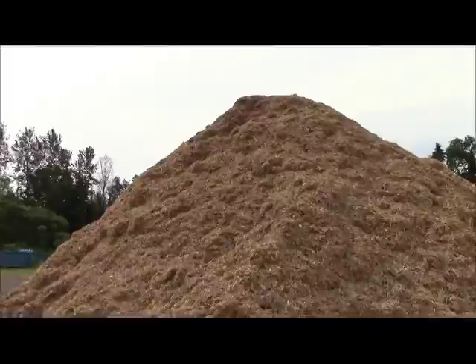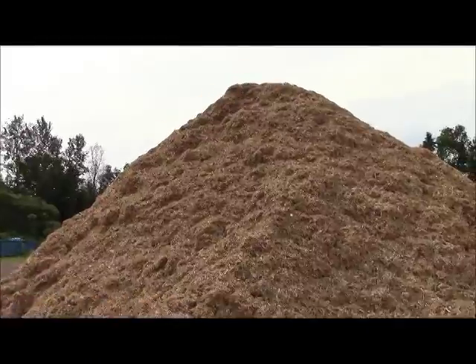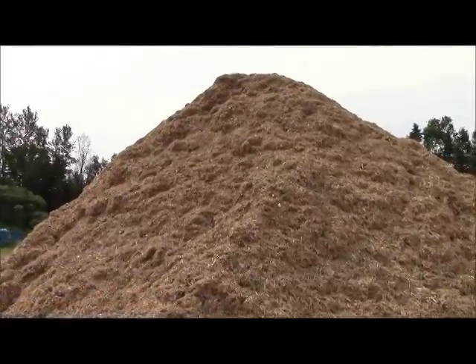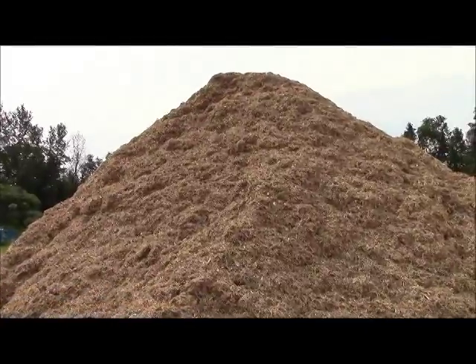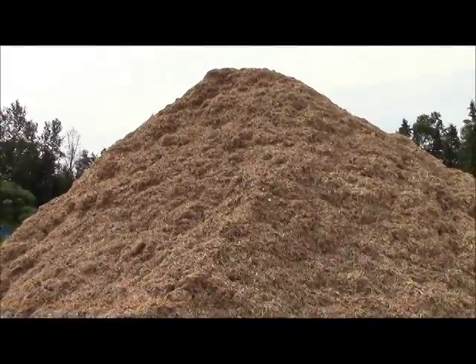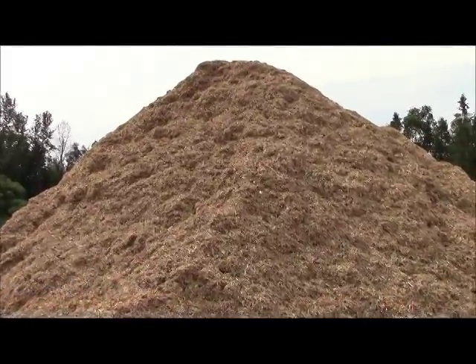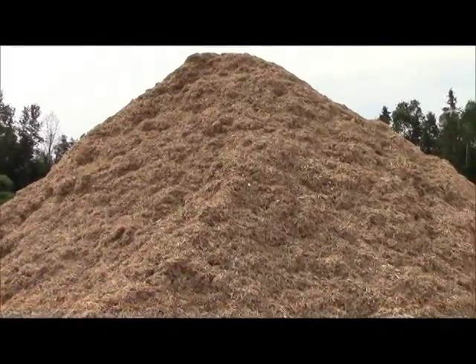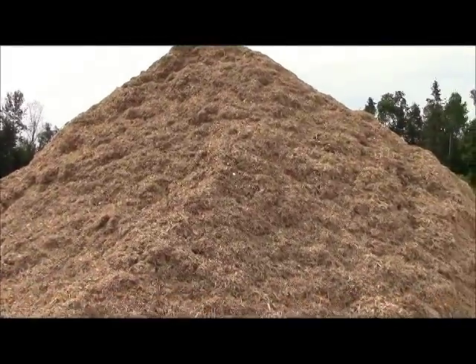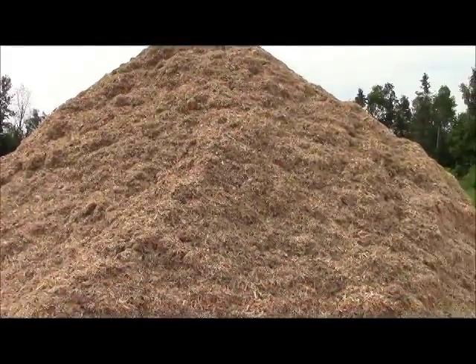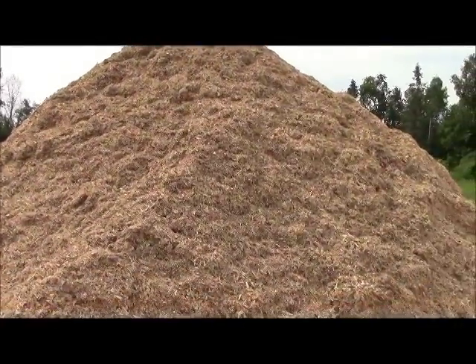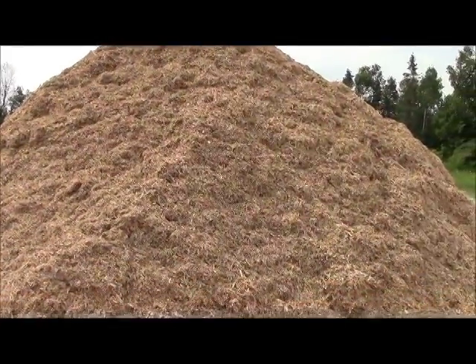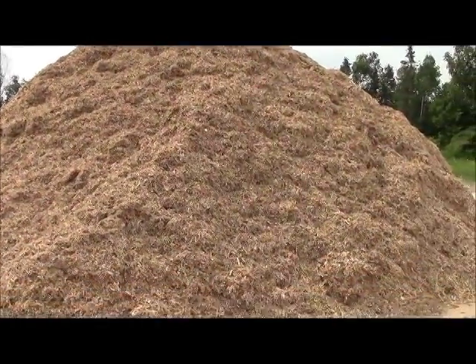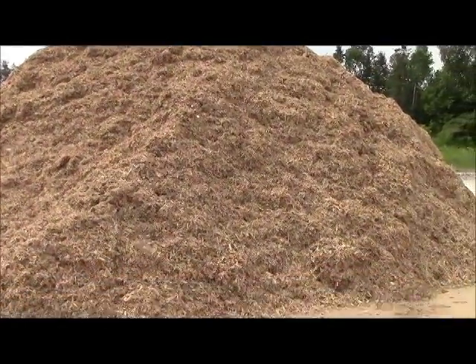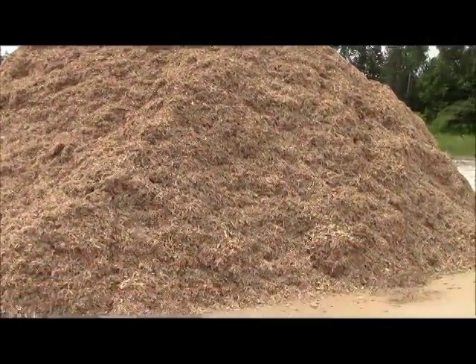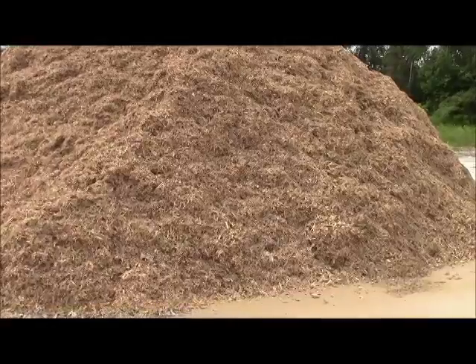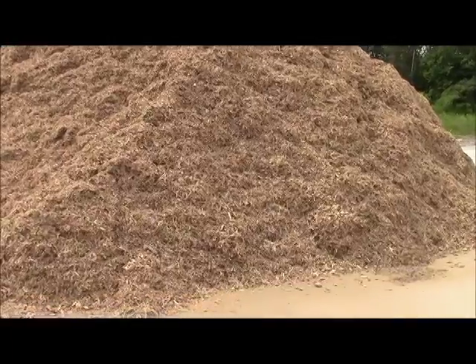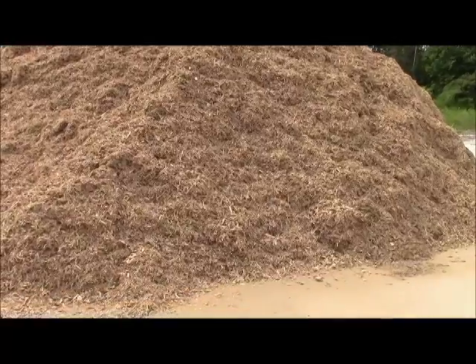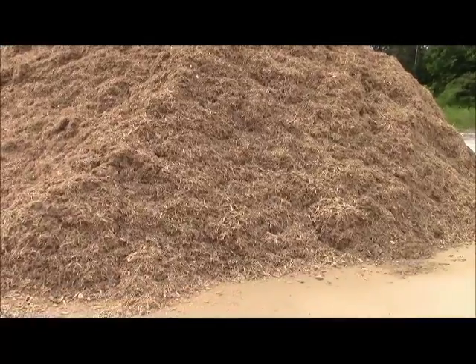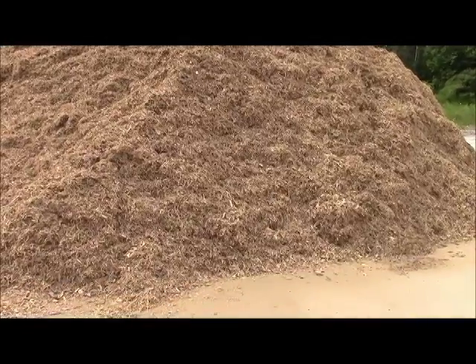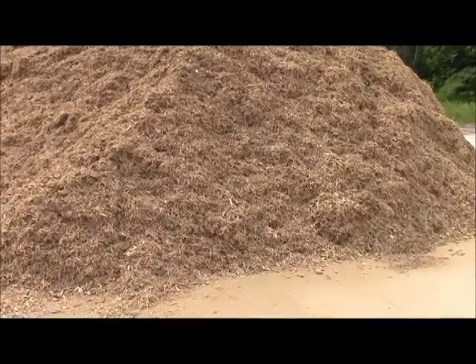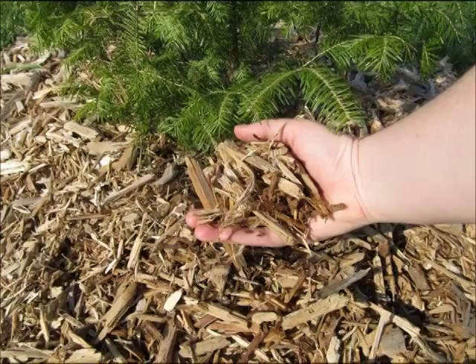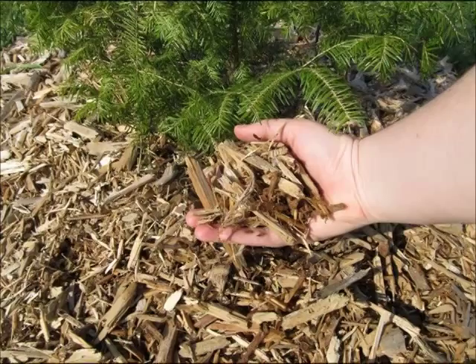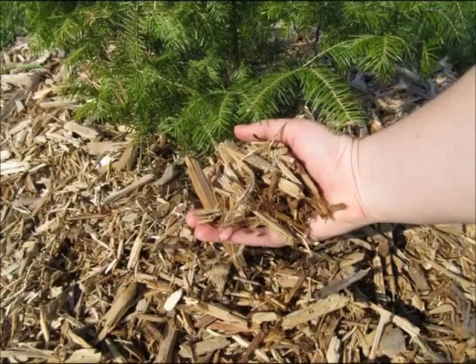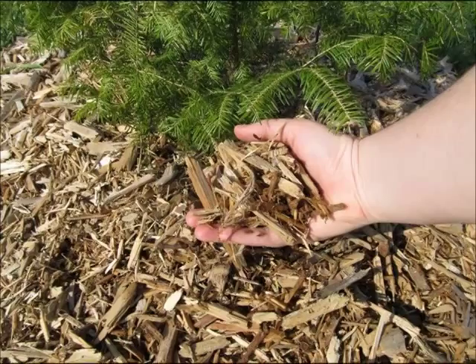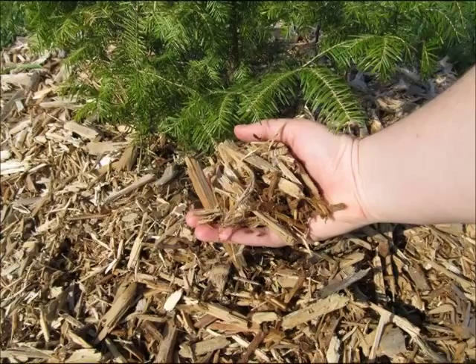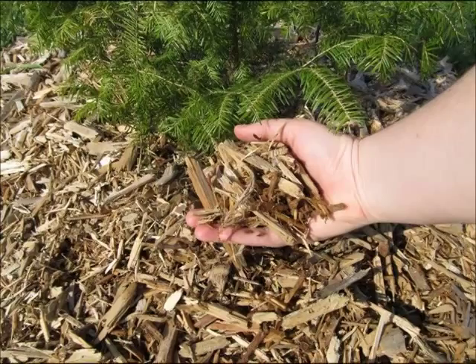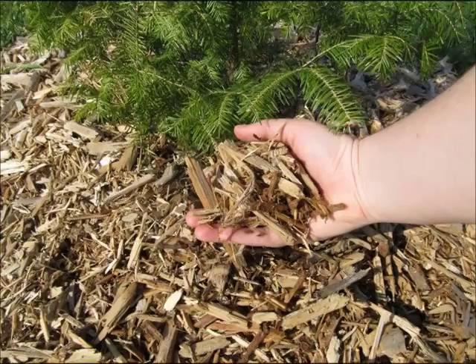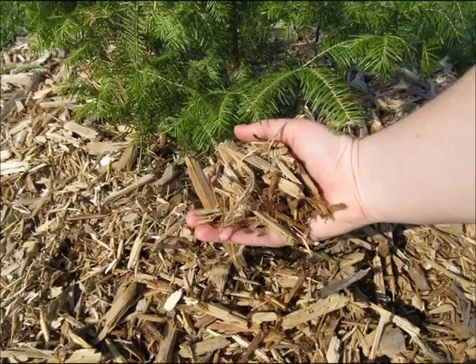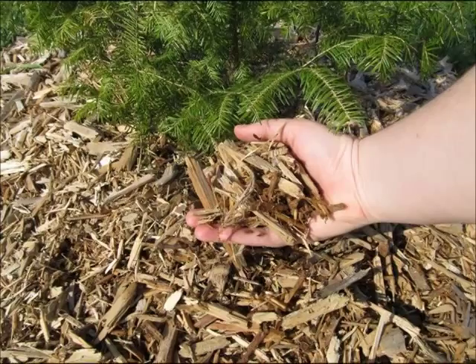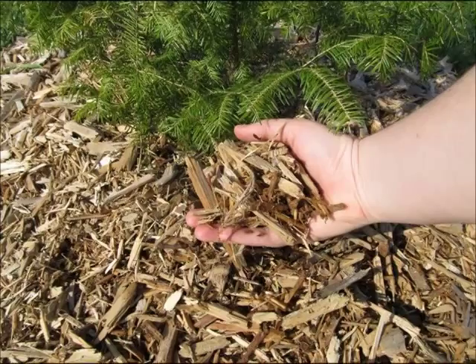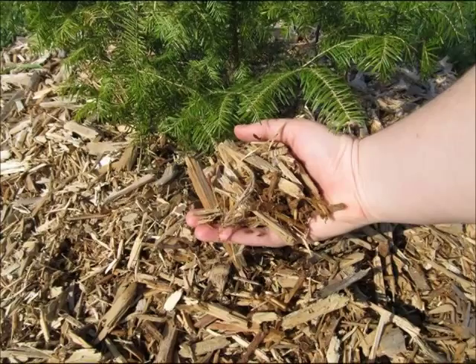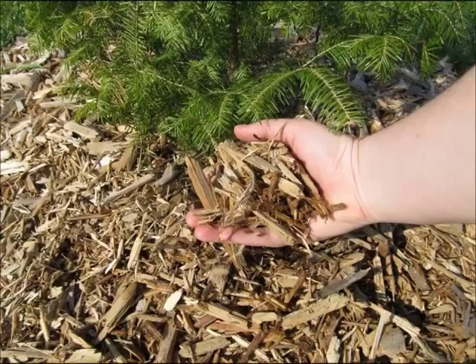Clean wood waste is ground up and sold as wood mulch. The Centre's wood mulch is natural in colour and great for all your landscaping needs.